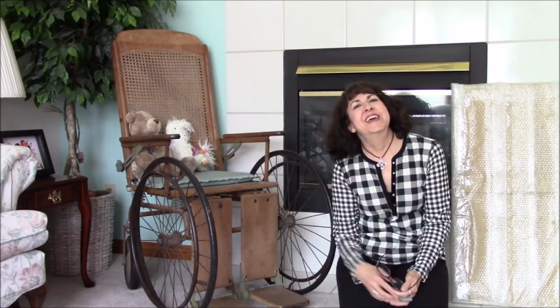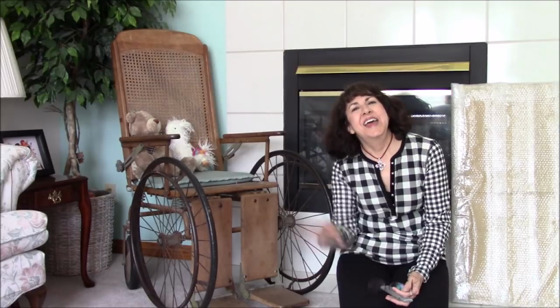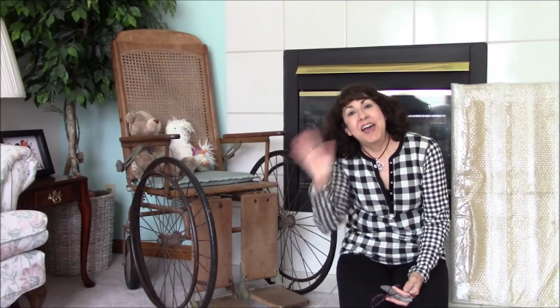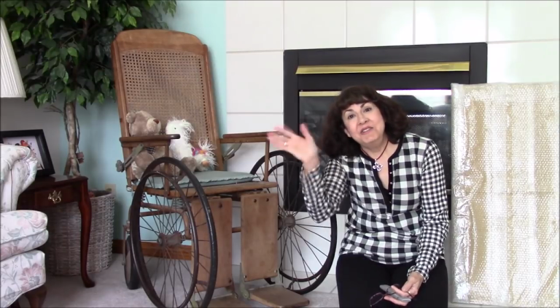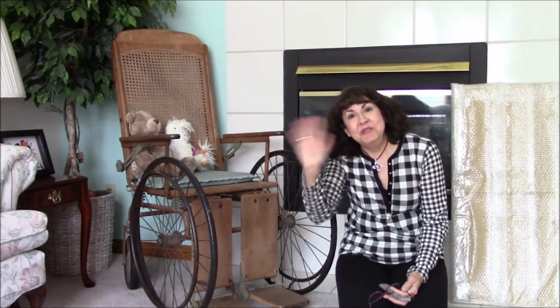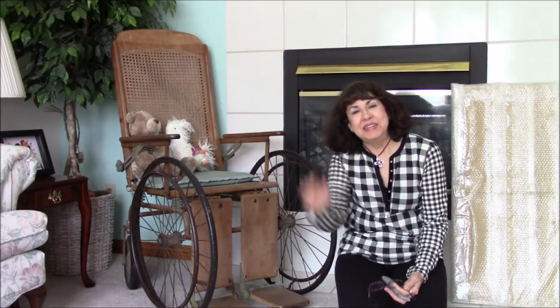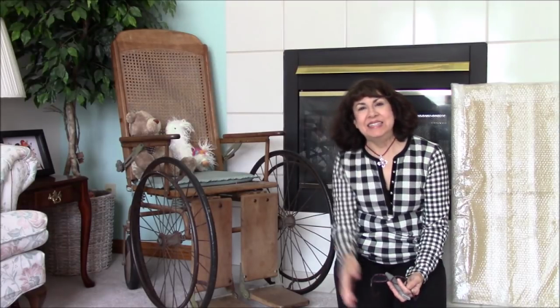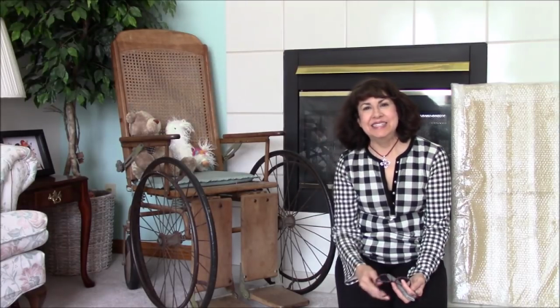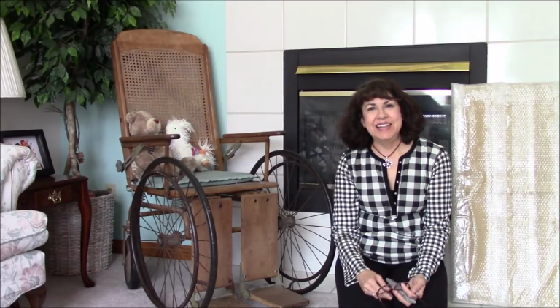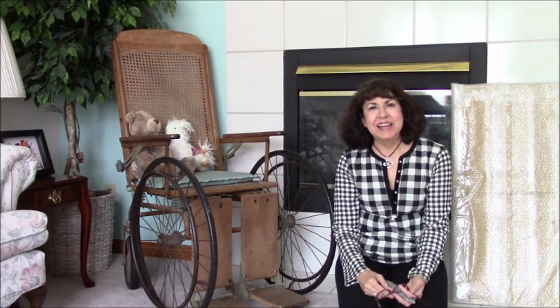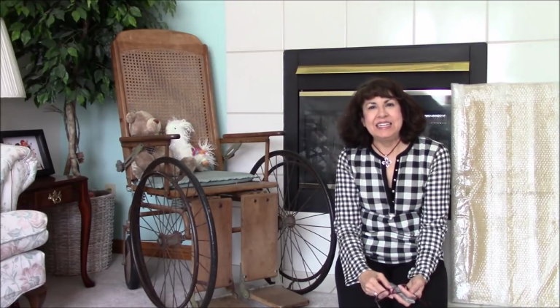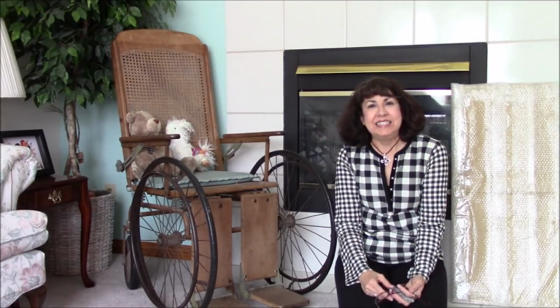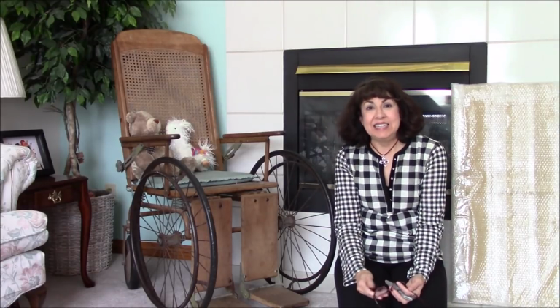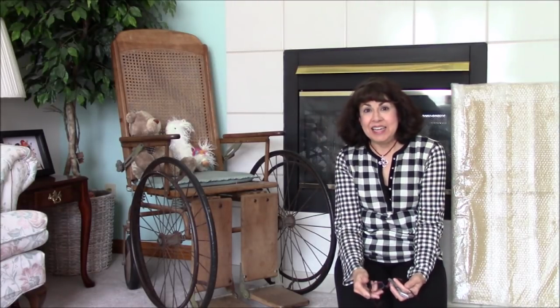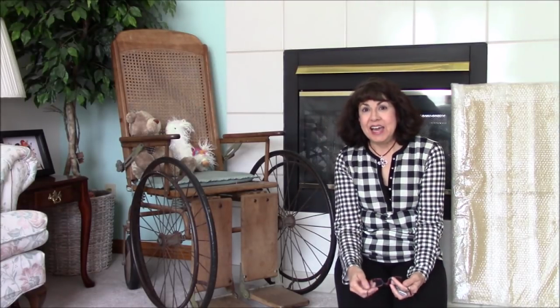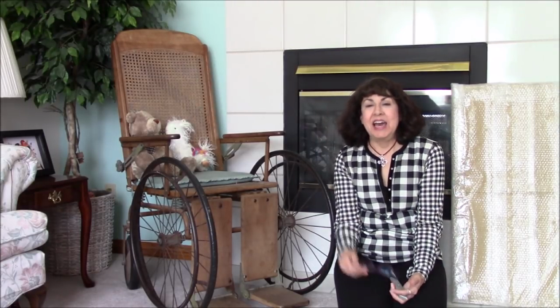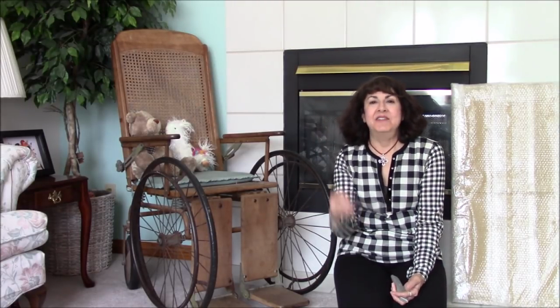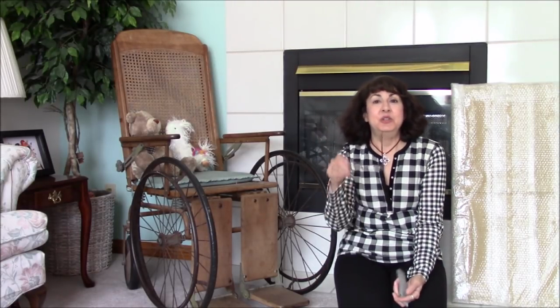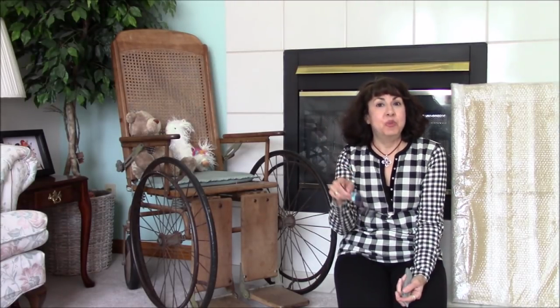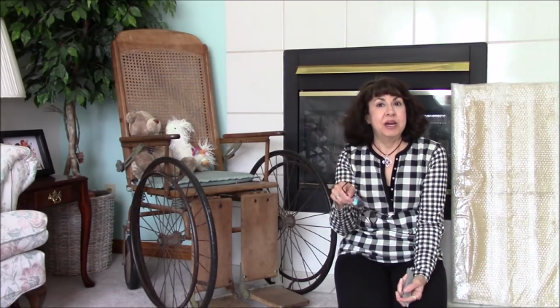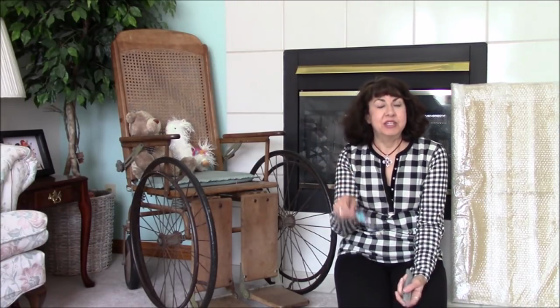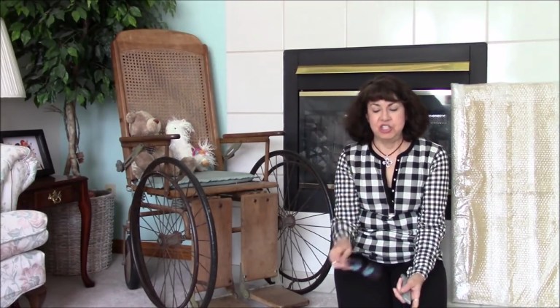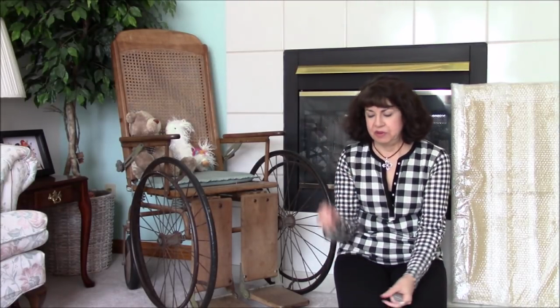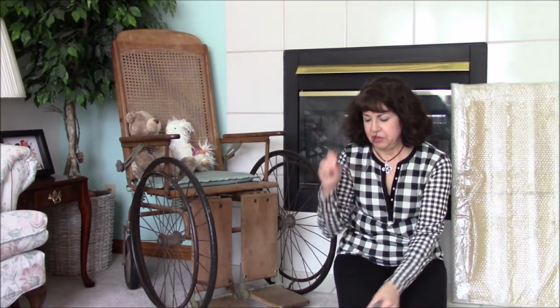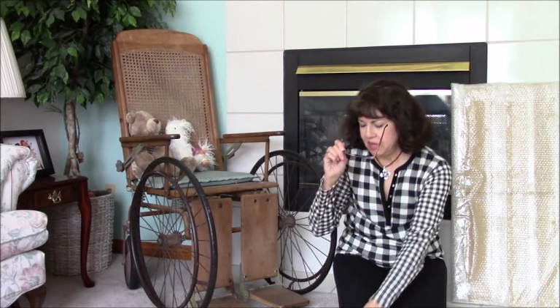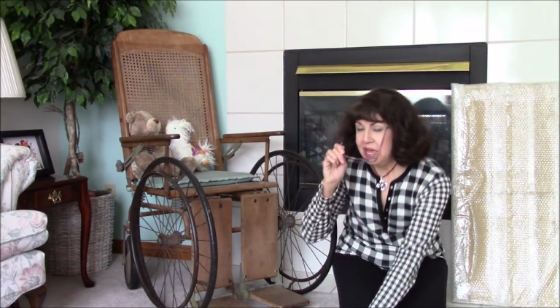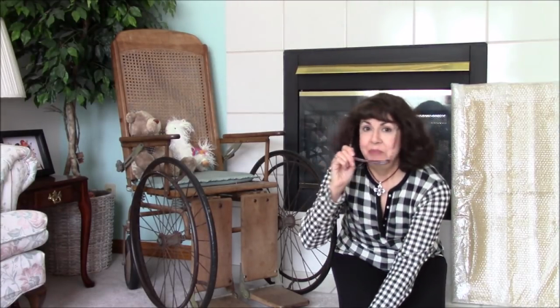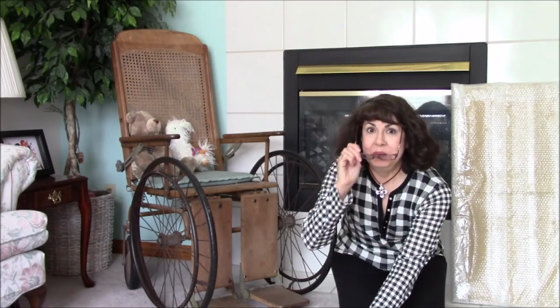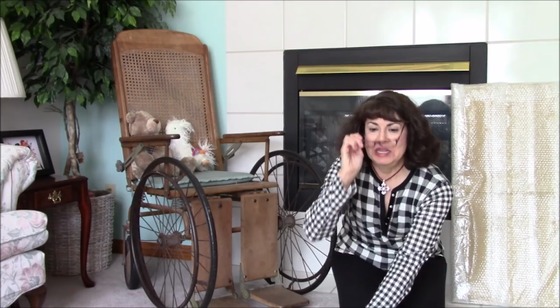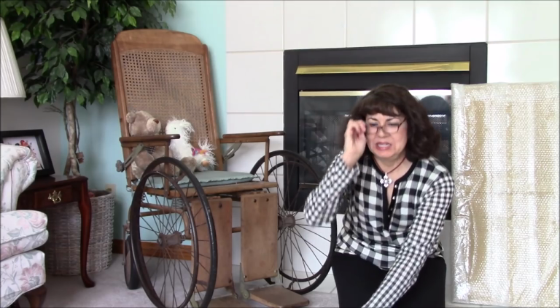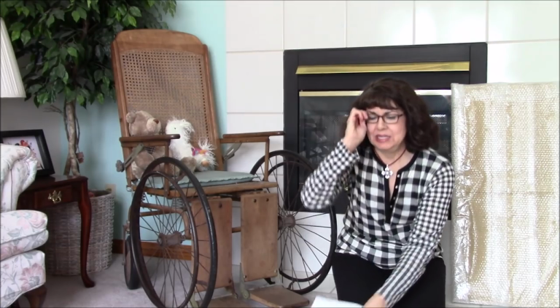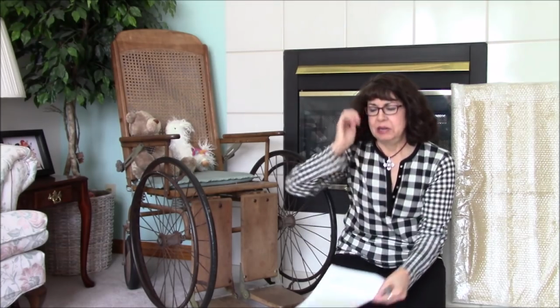Hi, everyone. This is Lolly. Today I have a new product to share with you. Let me get my glasses on.